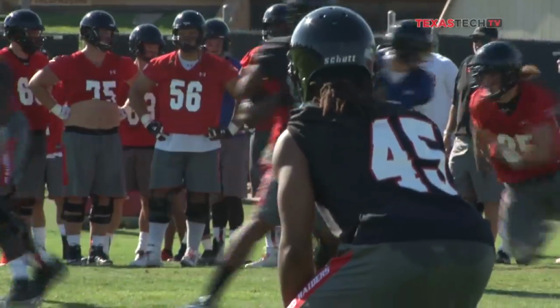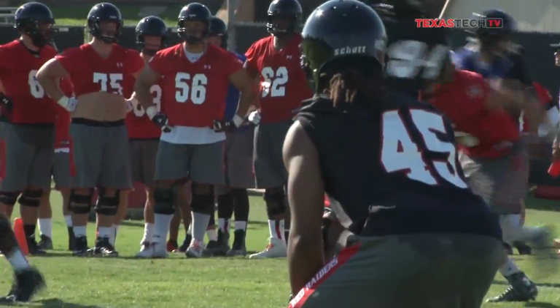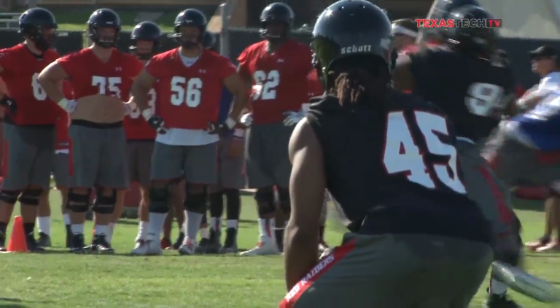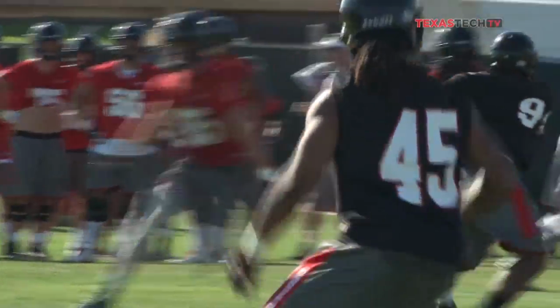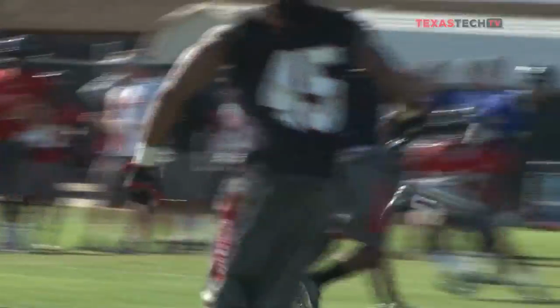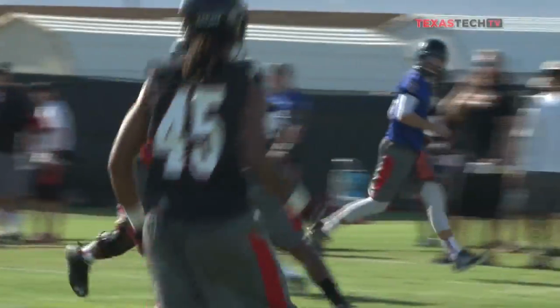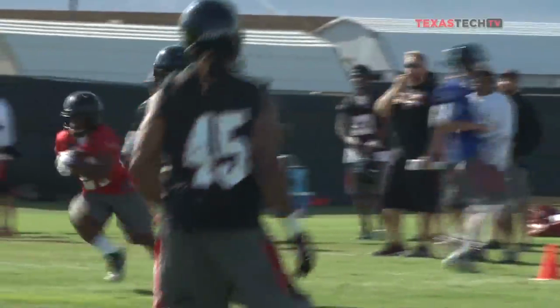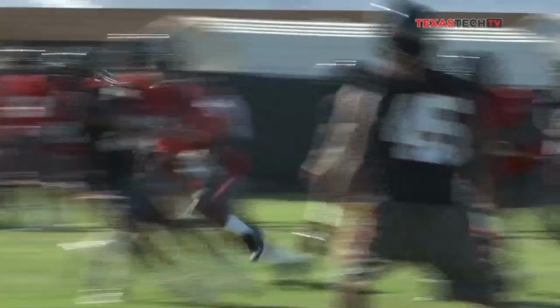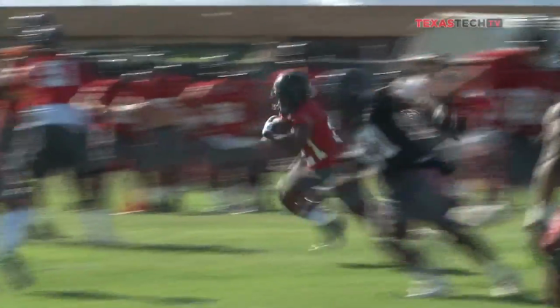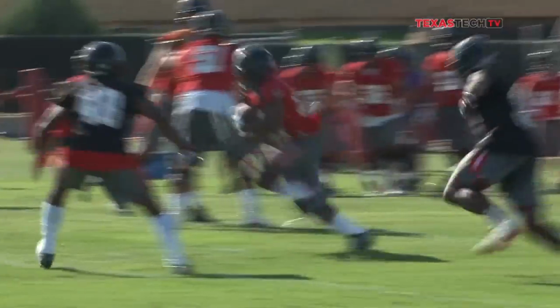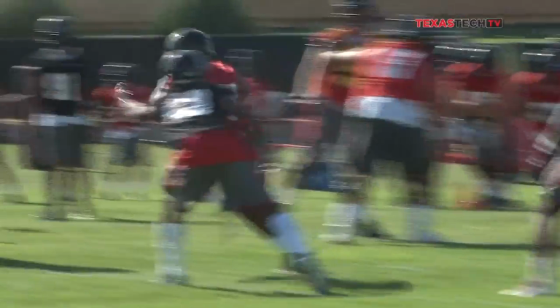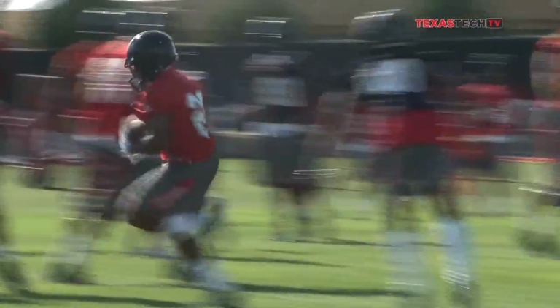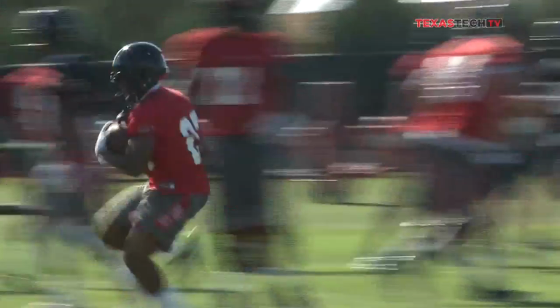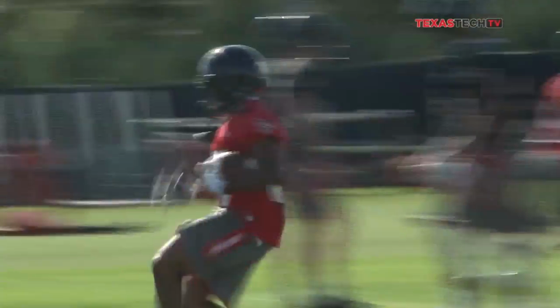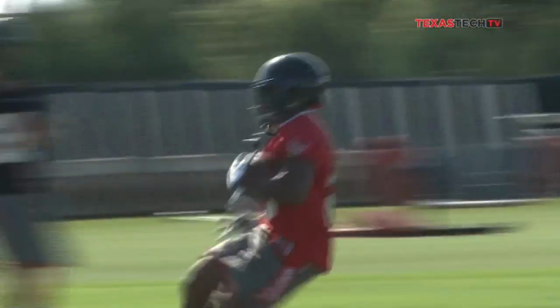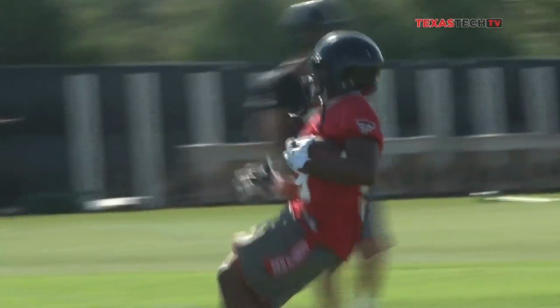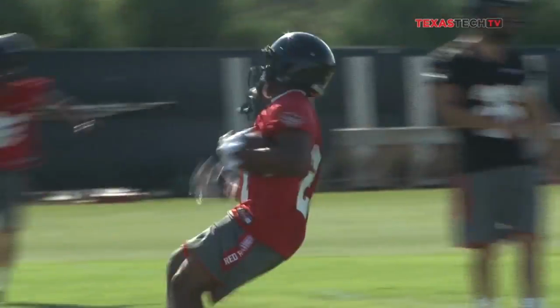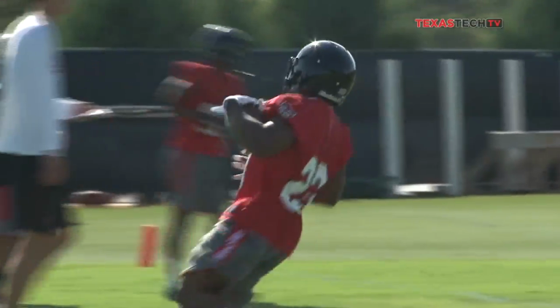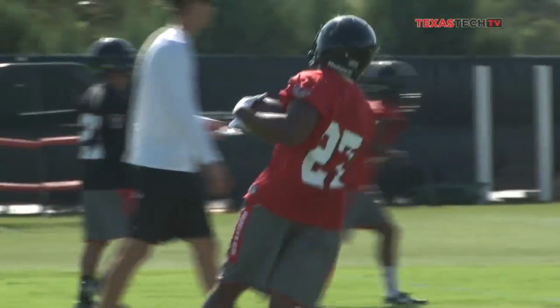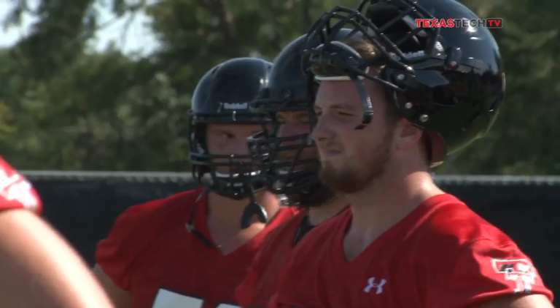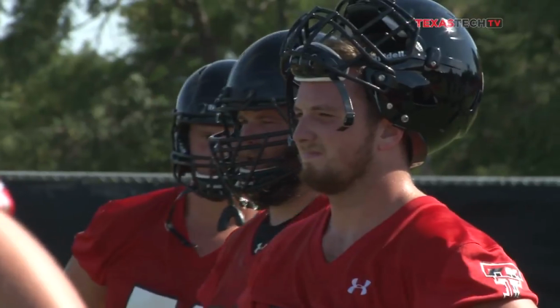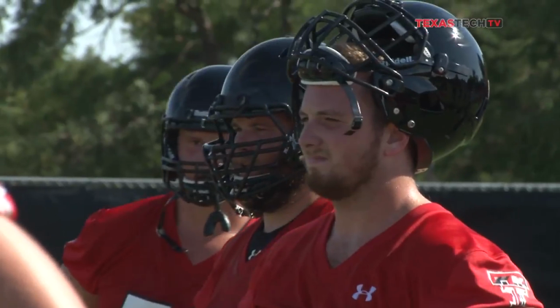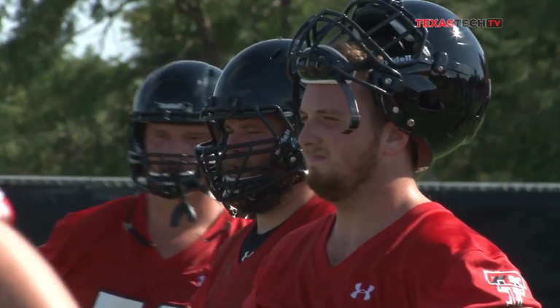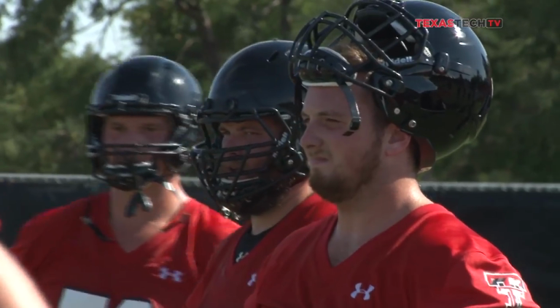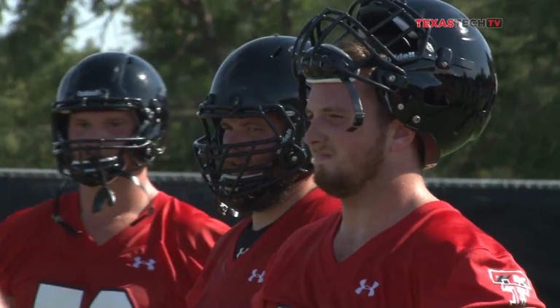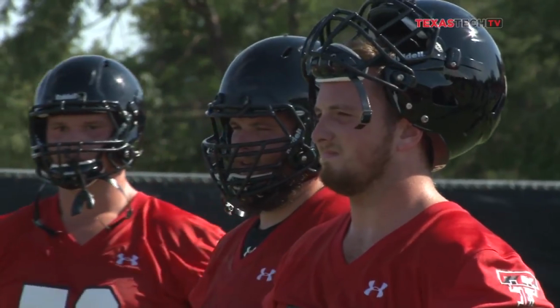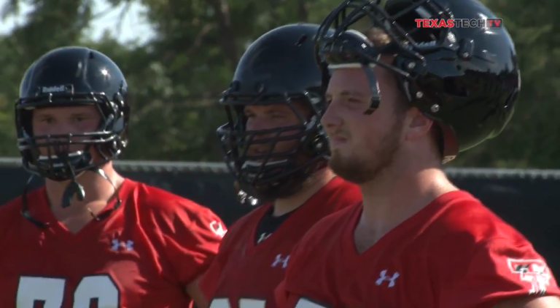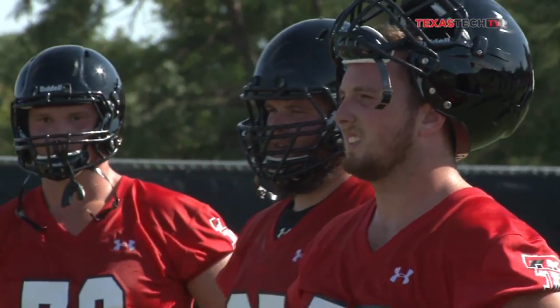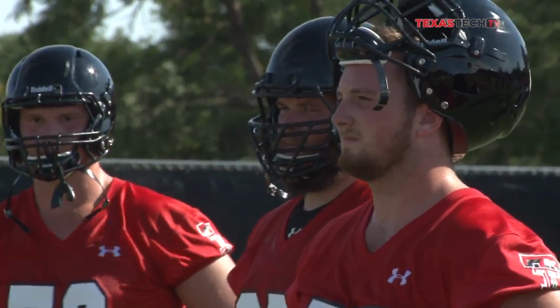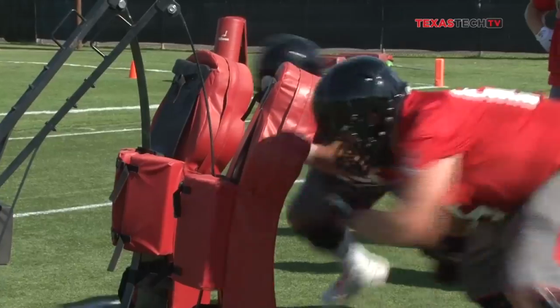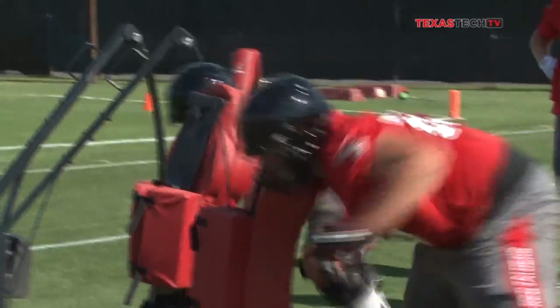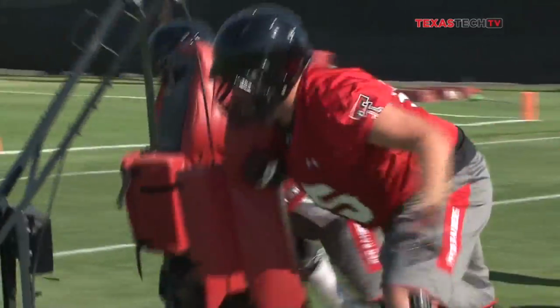It's just the first day. We have all August to work on it, but it's pretty fun. Good to see those young guys get in there, and it's going to be fun the rest of camp.